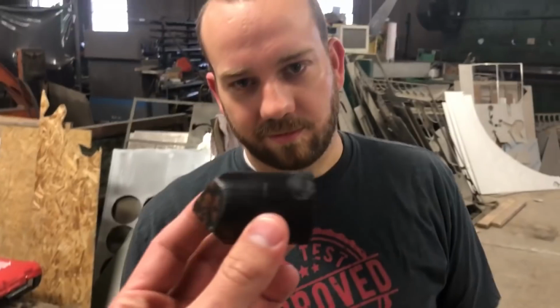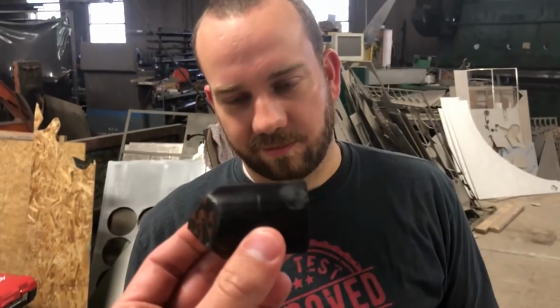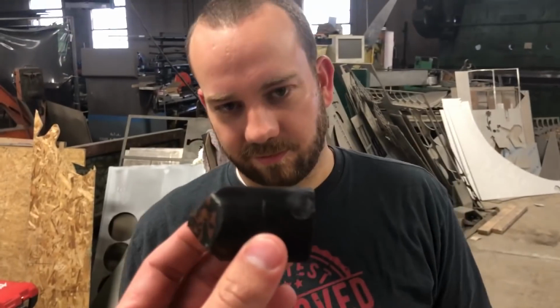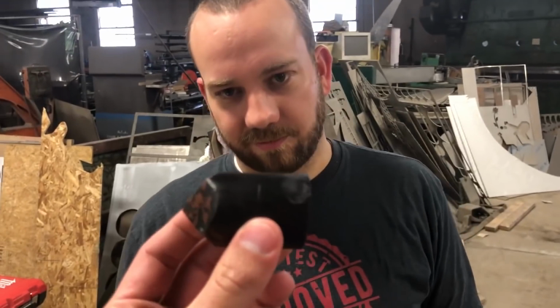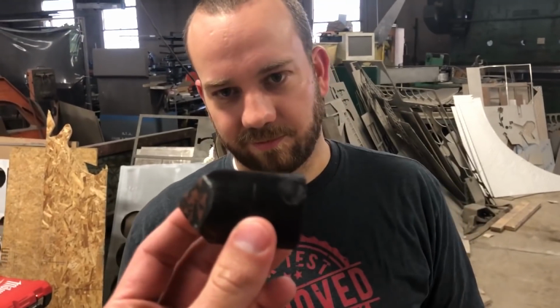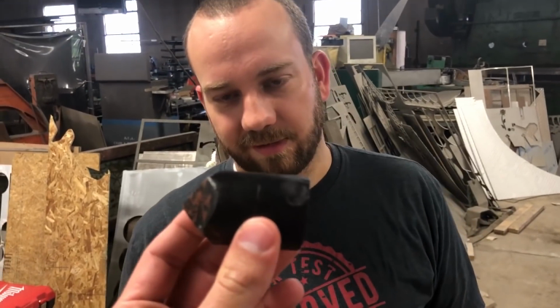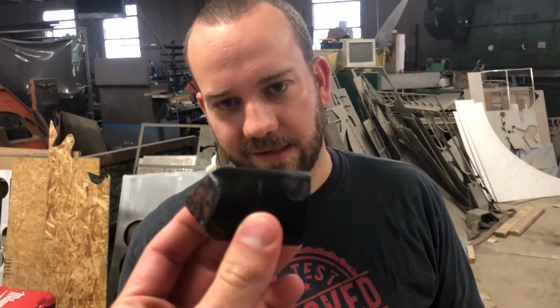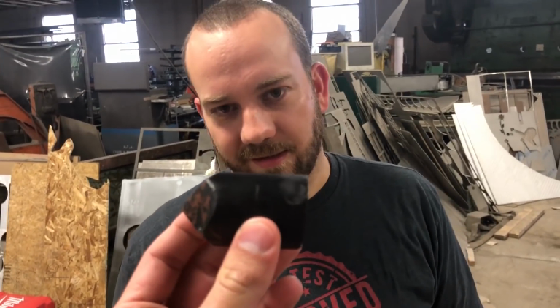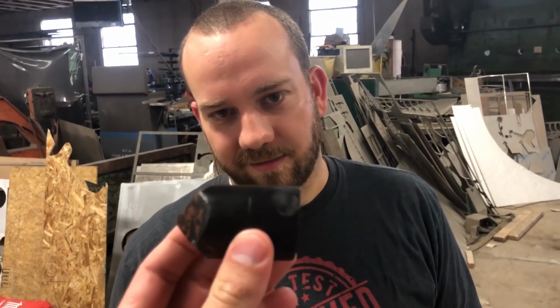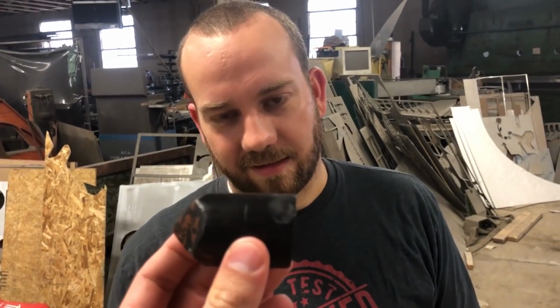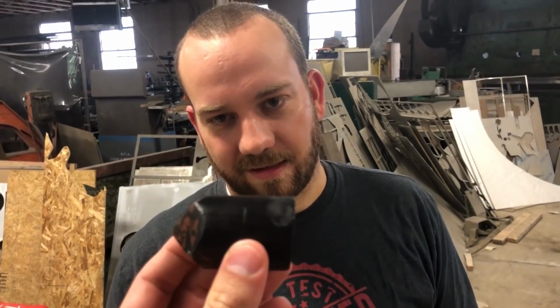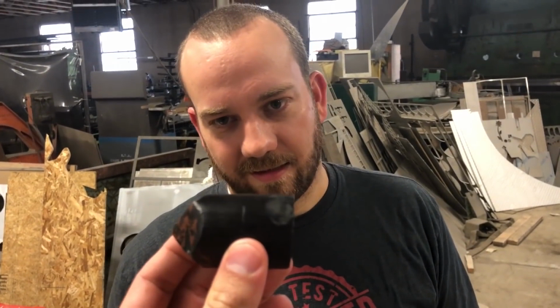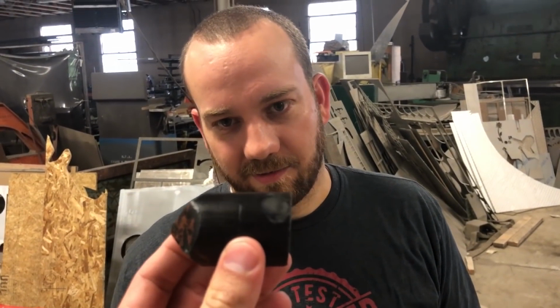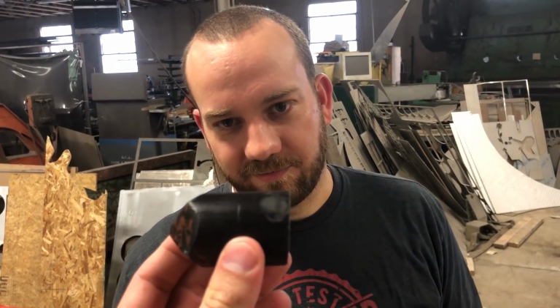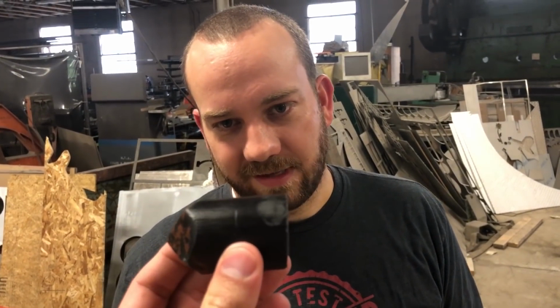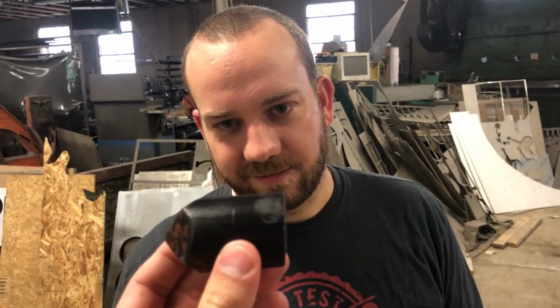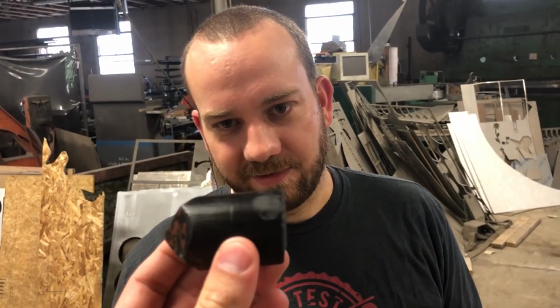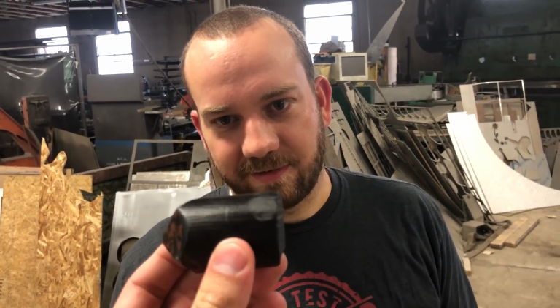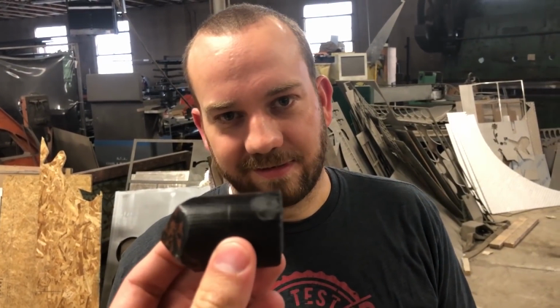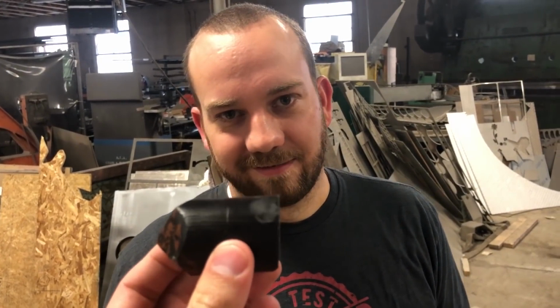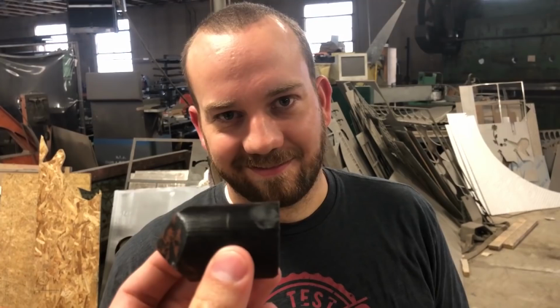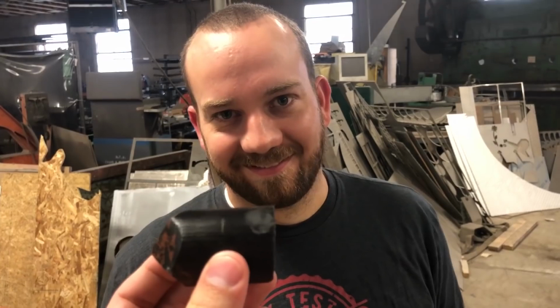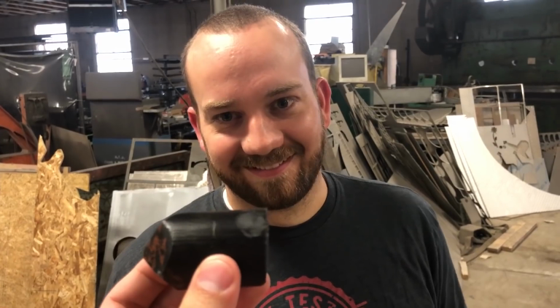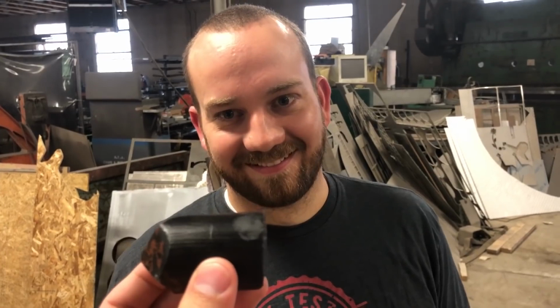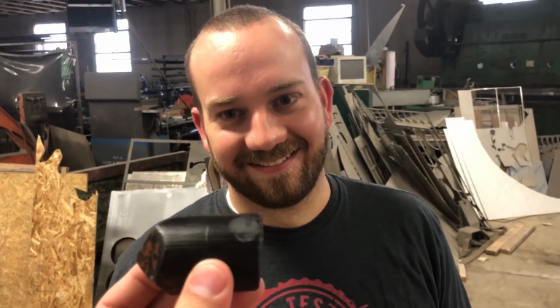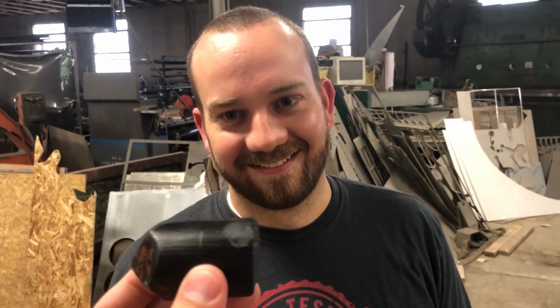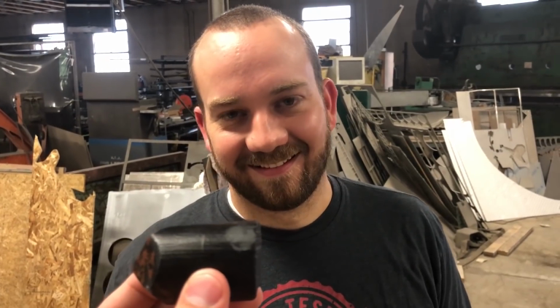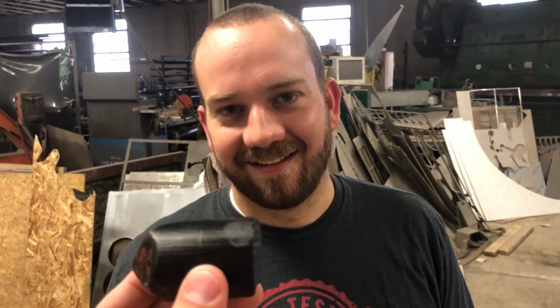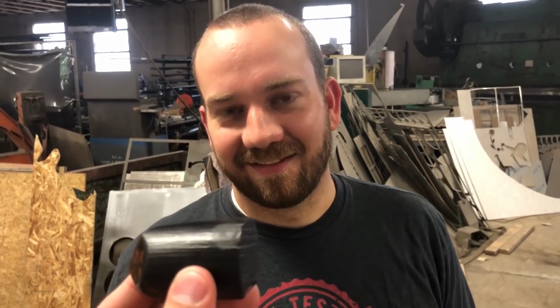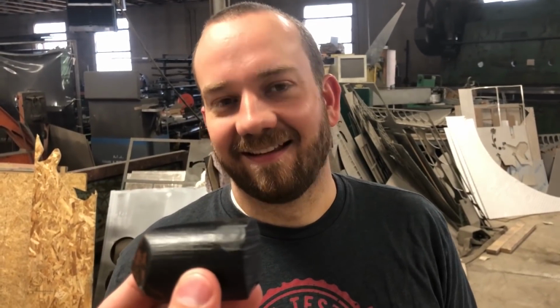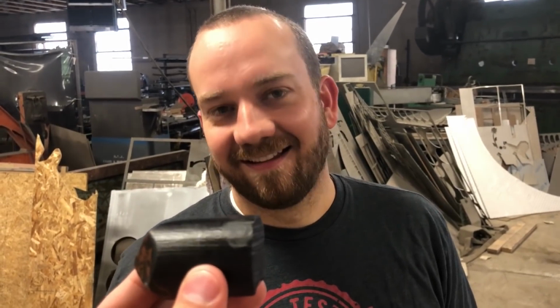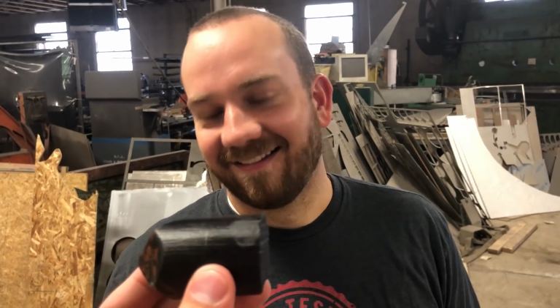You know what these remind me of? Hopefully not something, Chris. No — Audible, the sponsor of today's video.